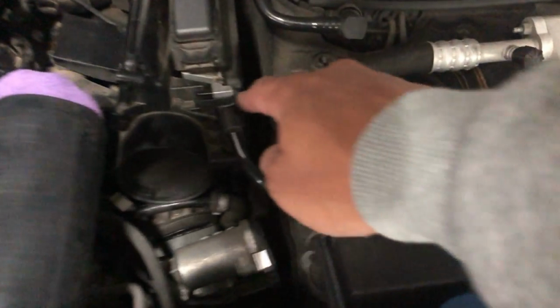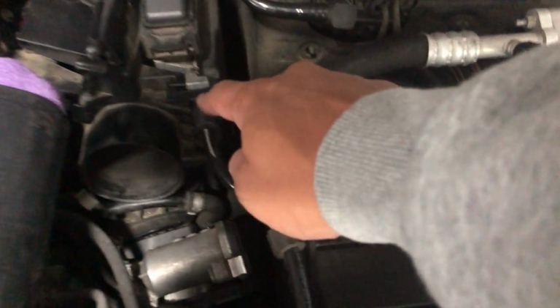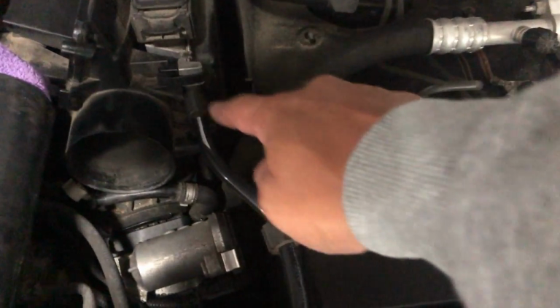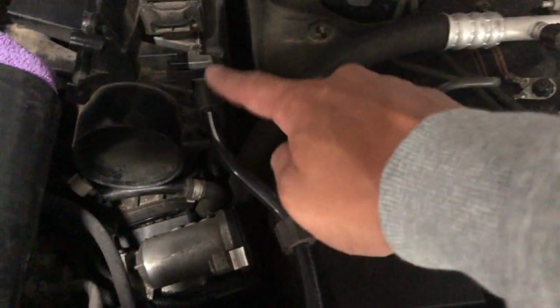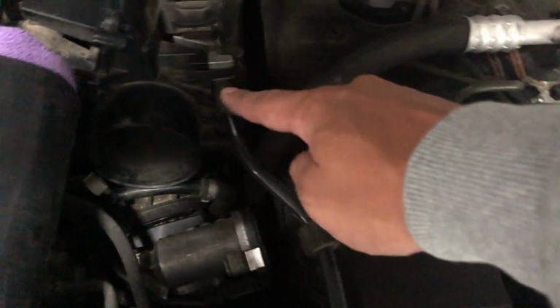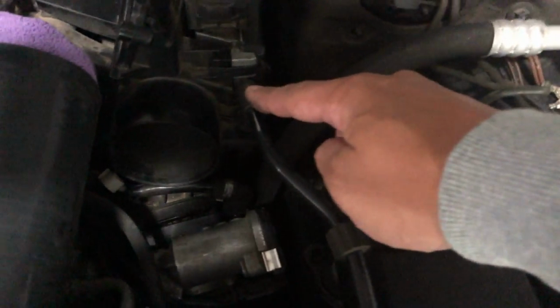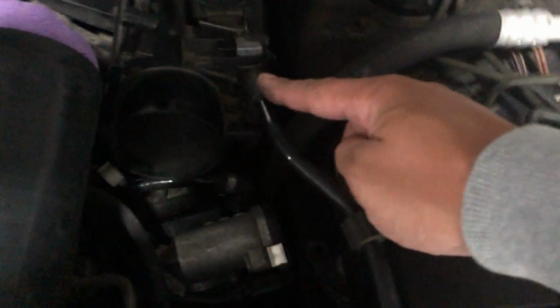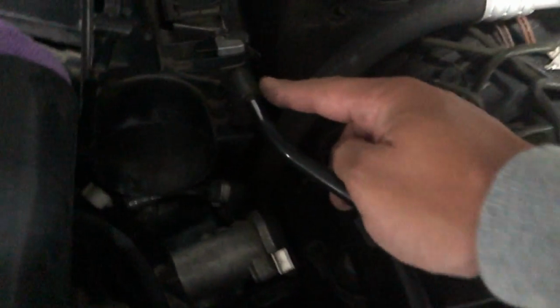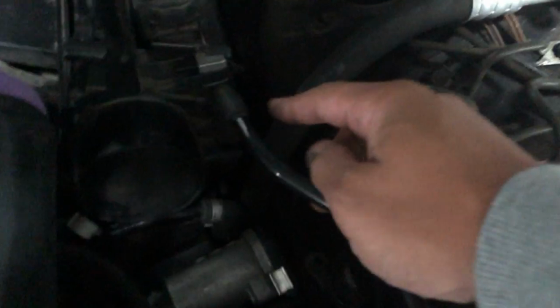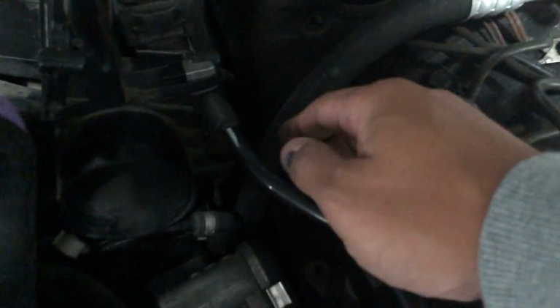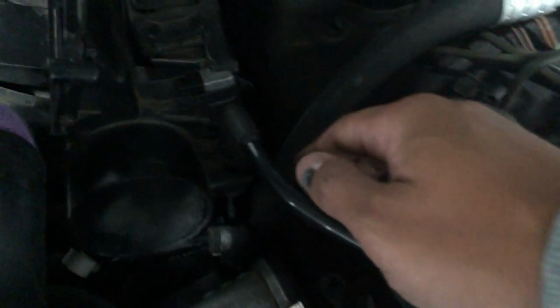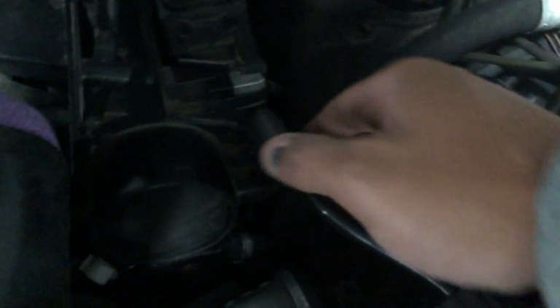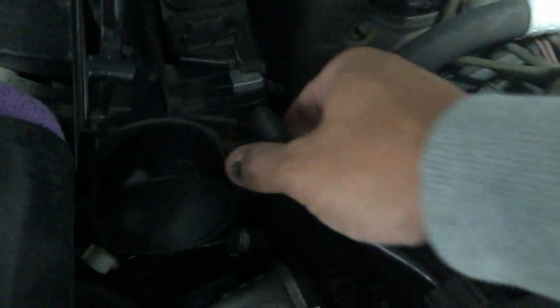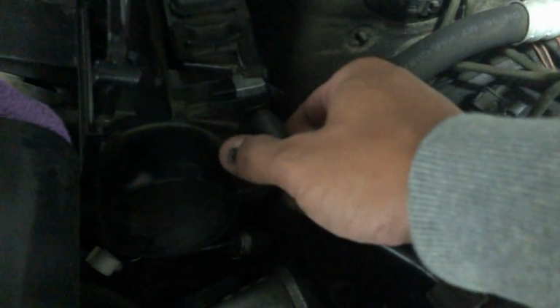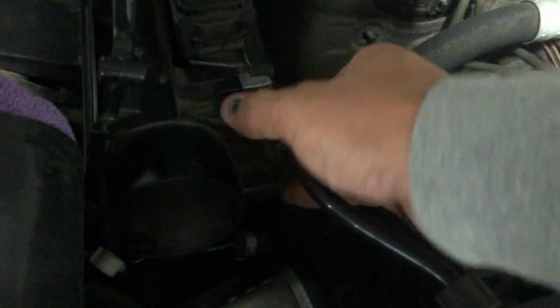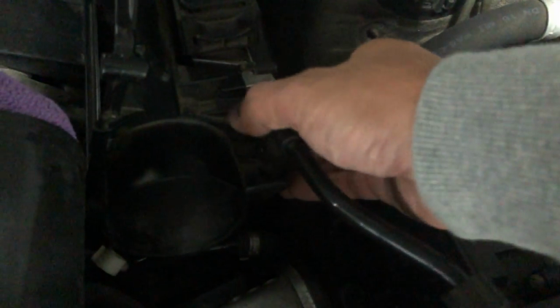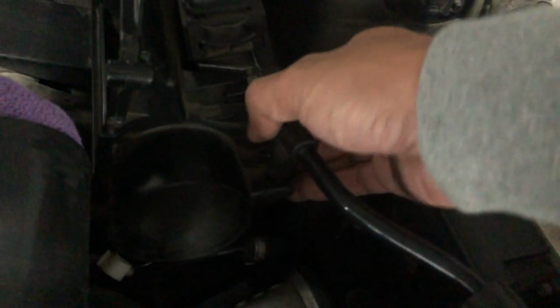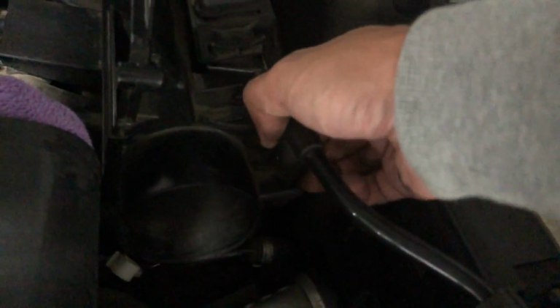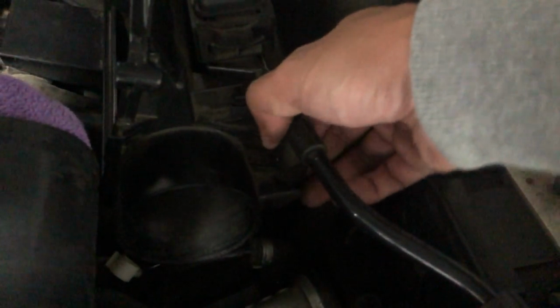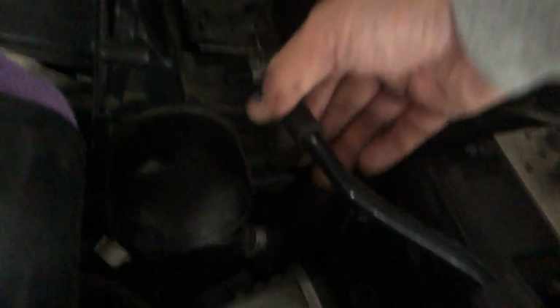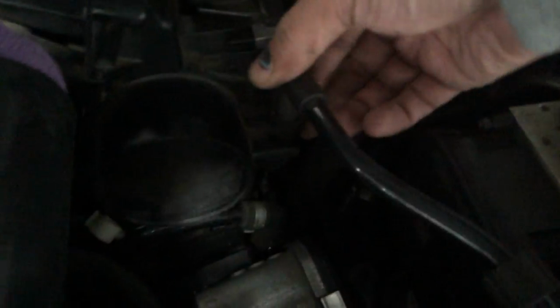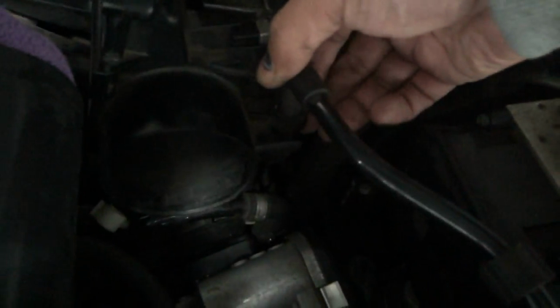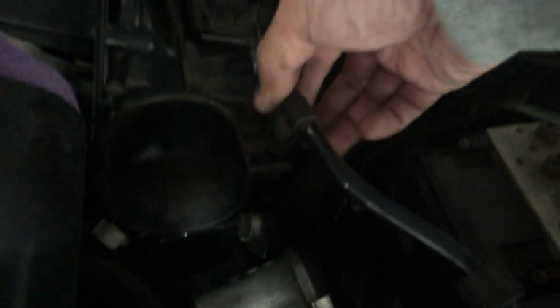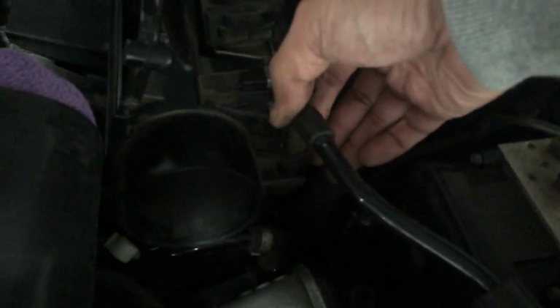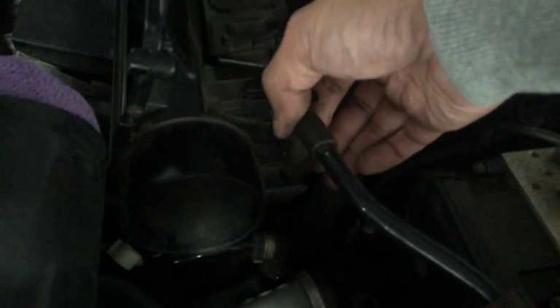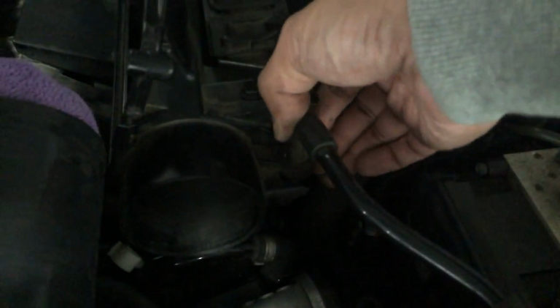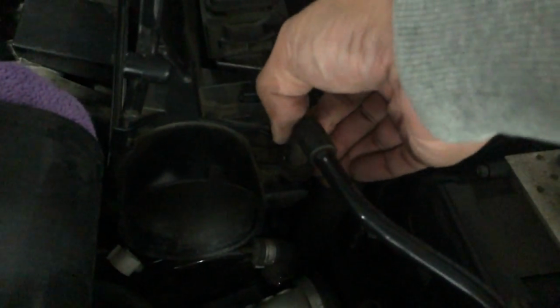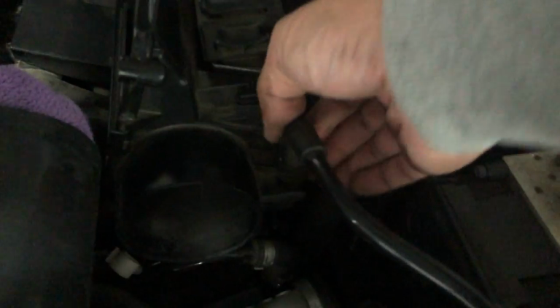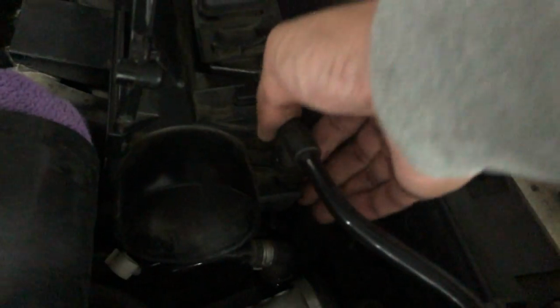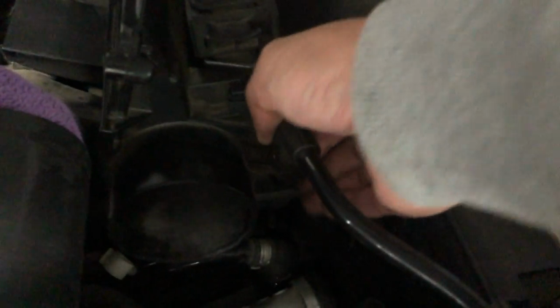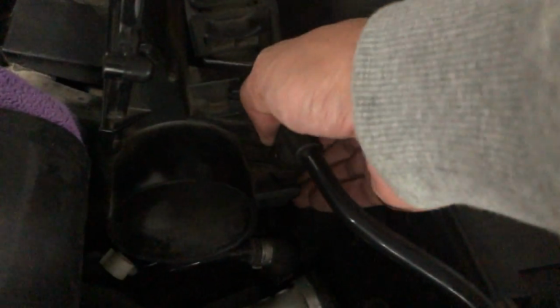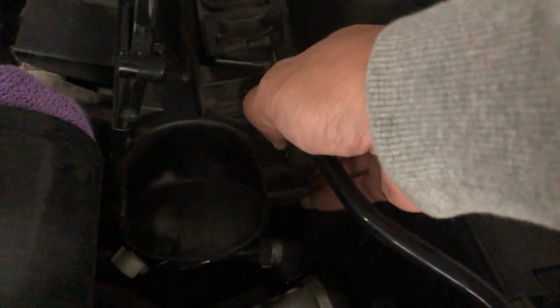Before we remove the air box, we need to slide off this hose. Just pull it to the right and it'll slide right off.